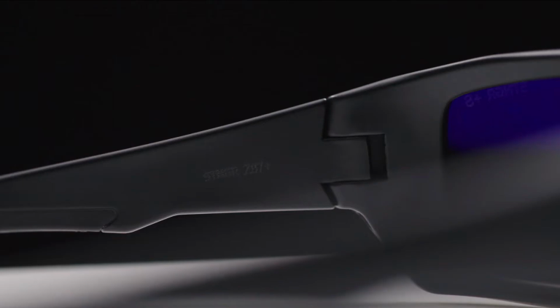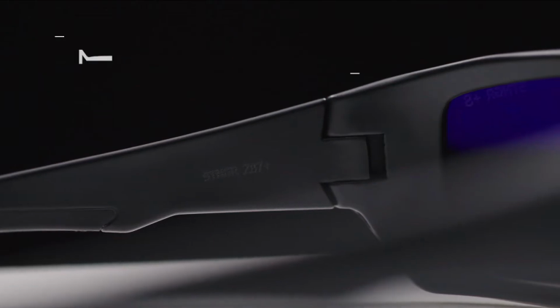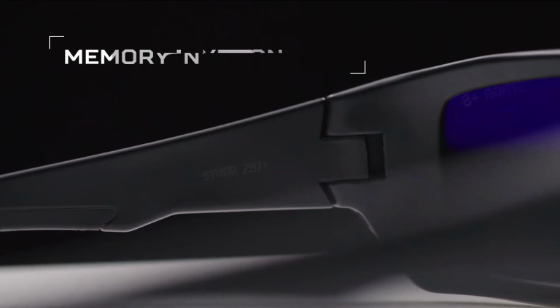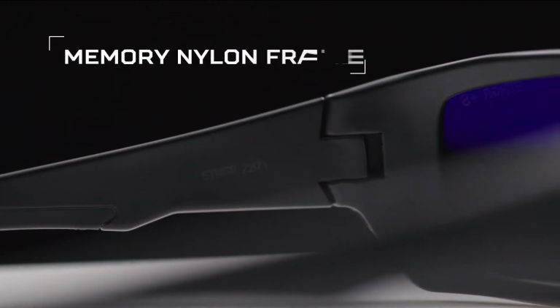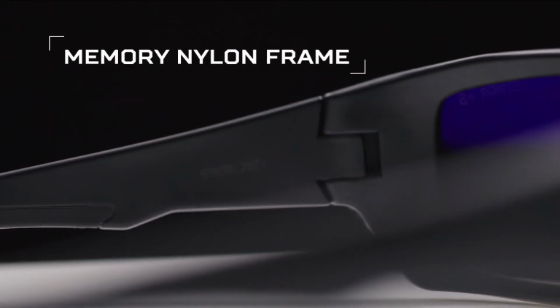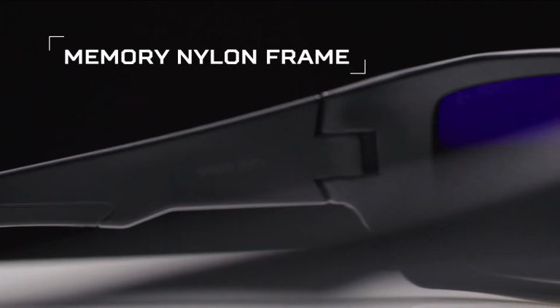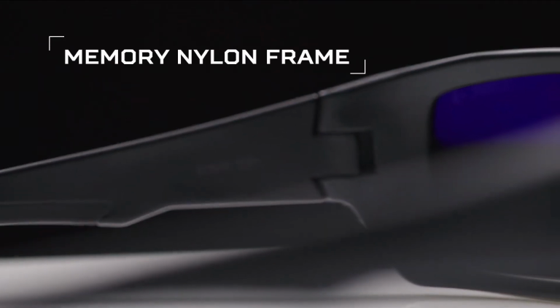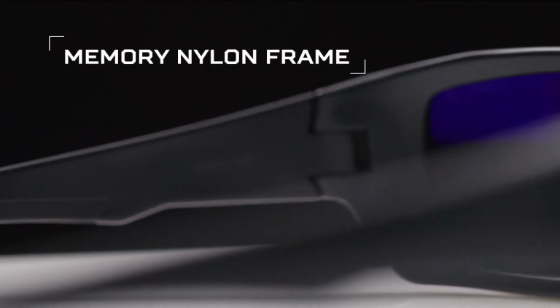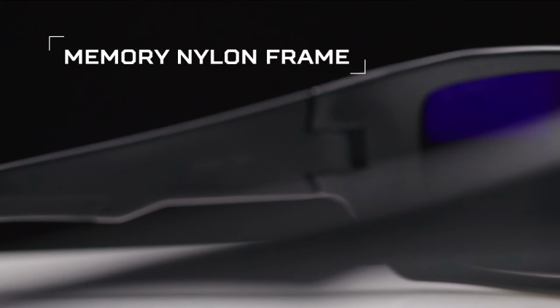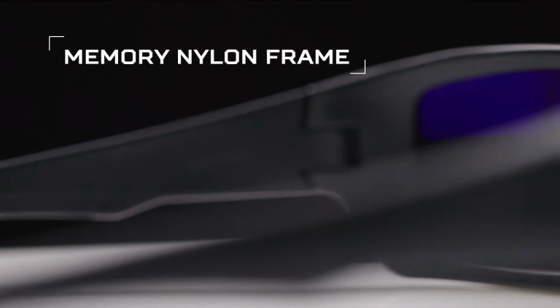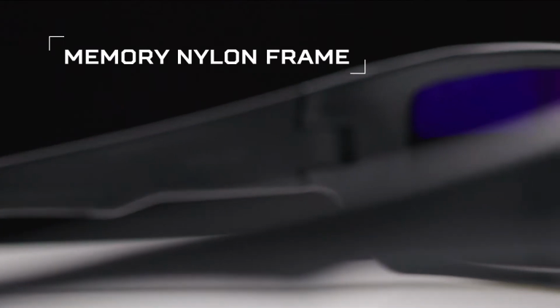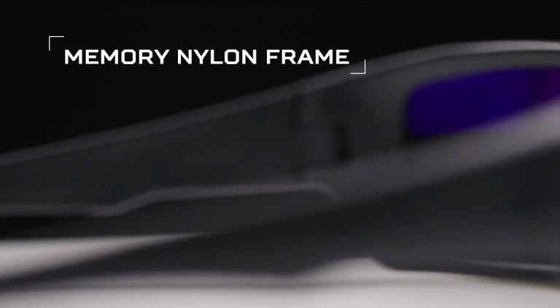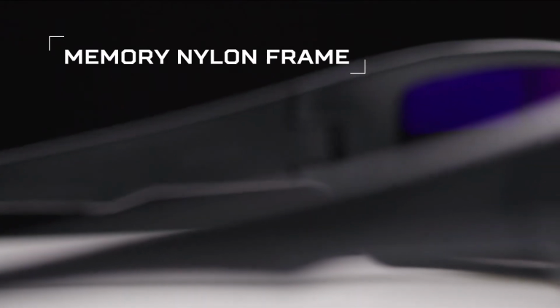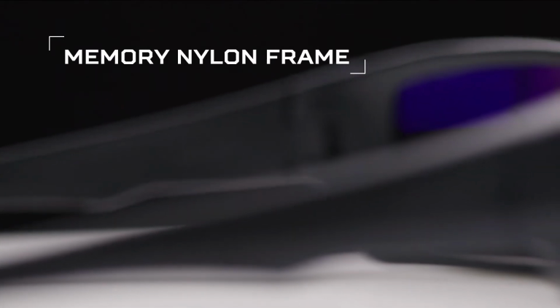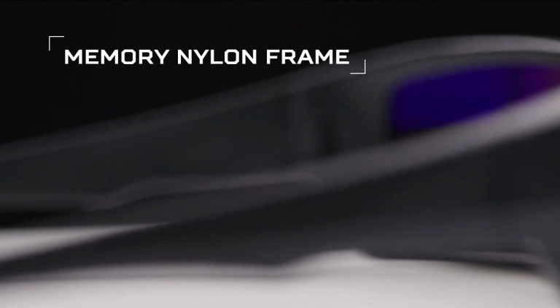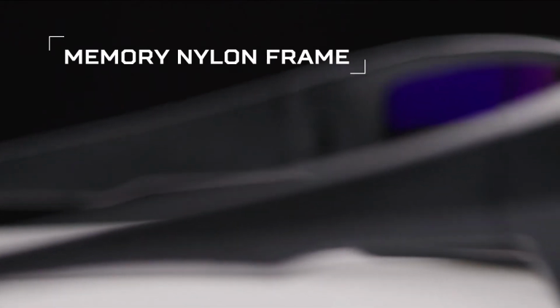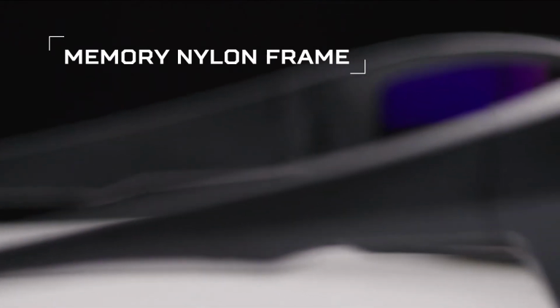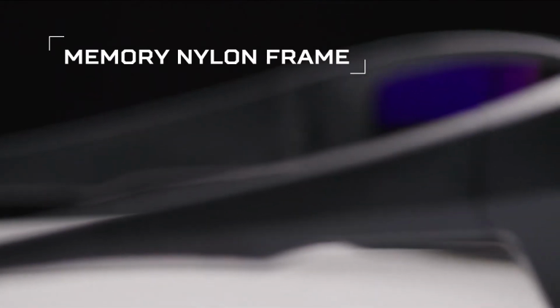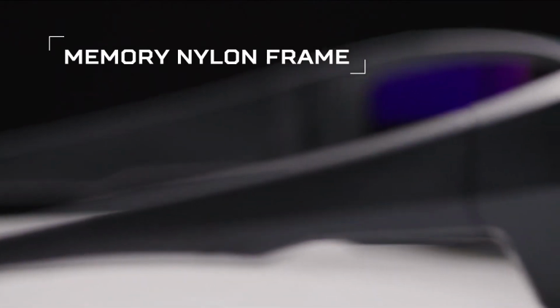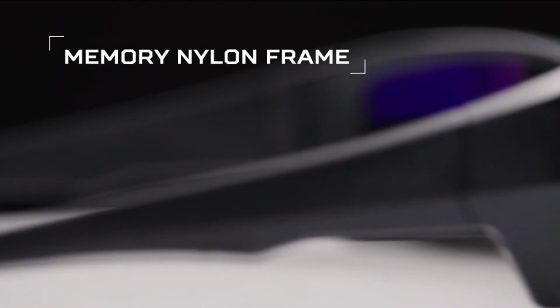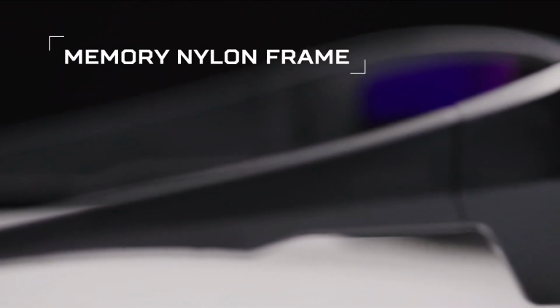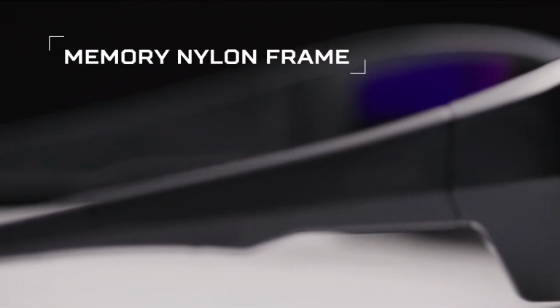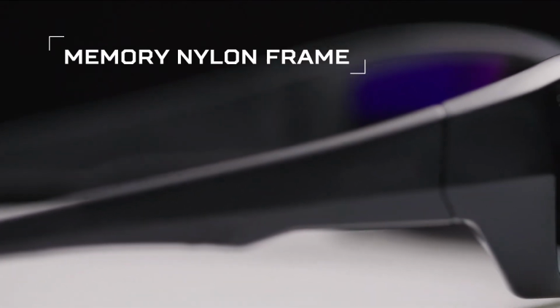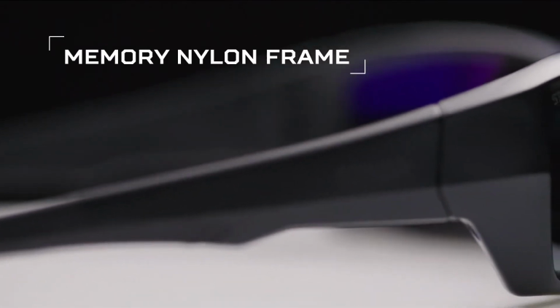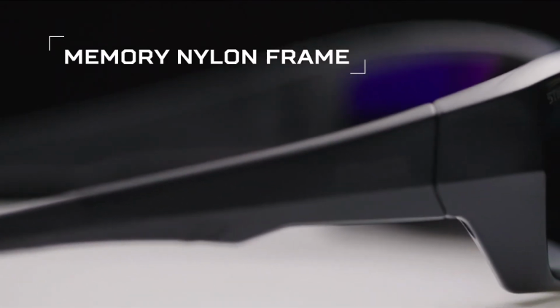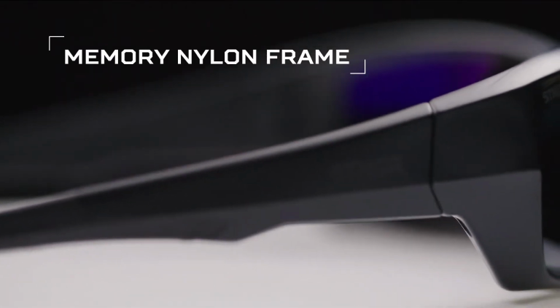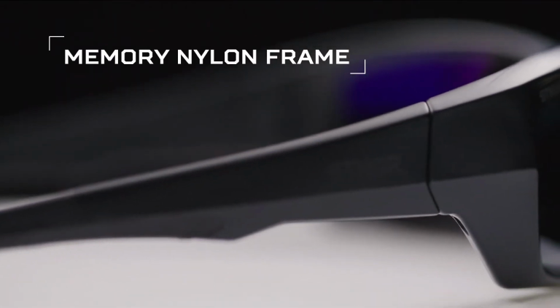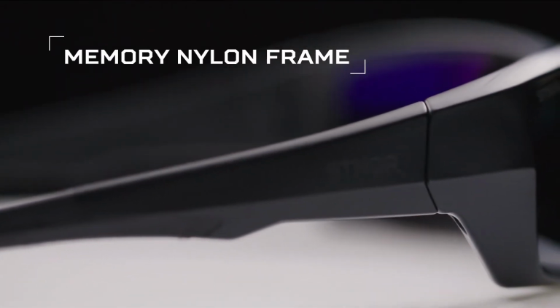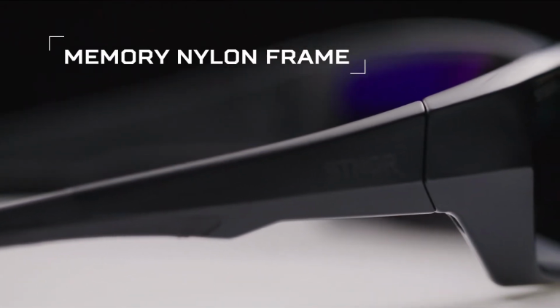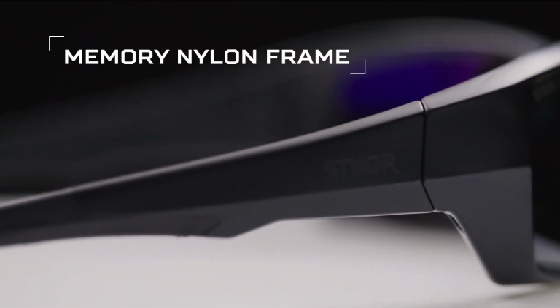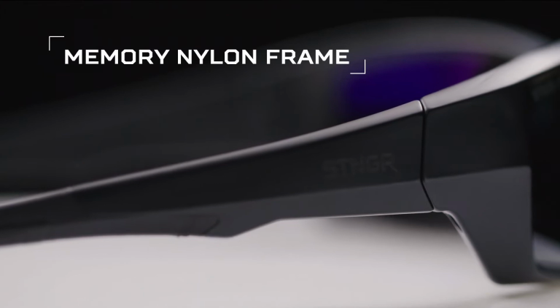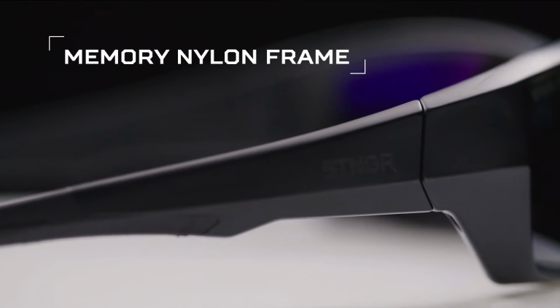You can put the Alpines to the test with the ultra durable memory nylon frame, built to take a beating and keep going, just like you.